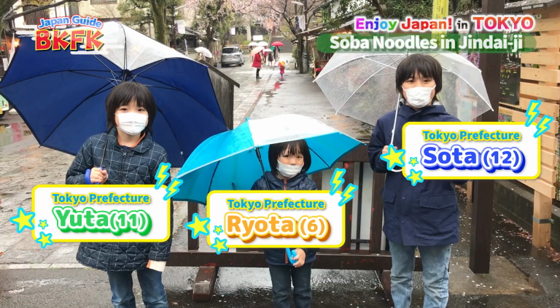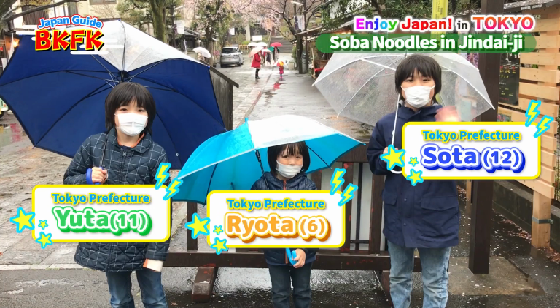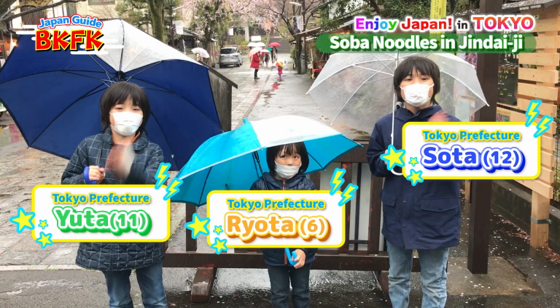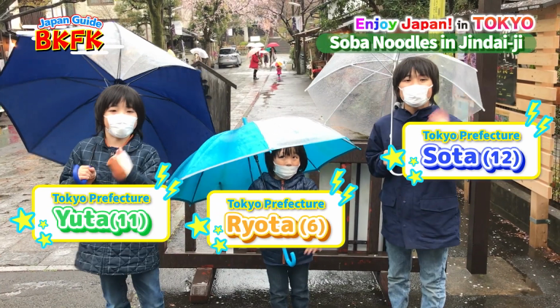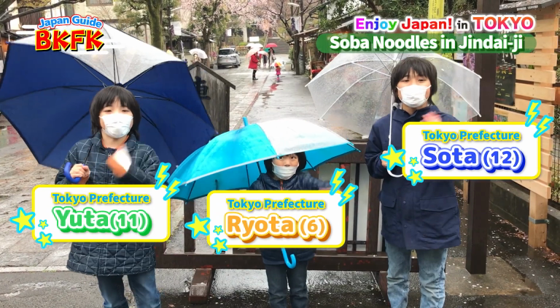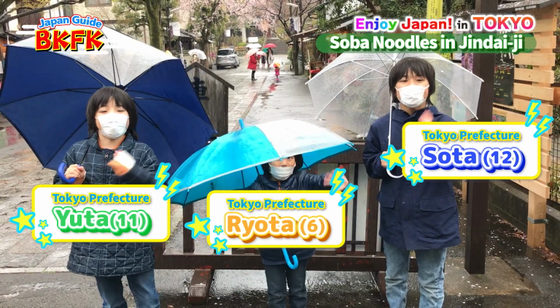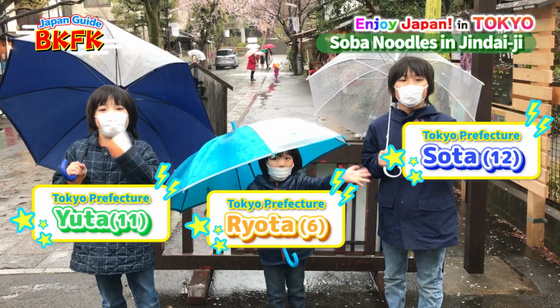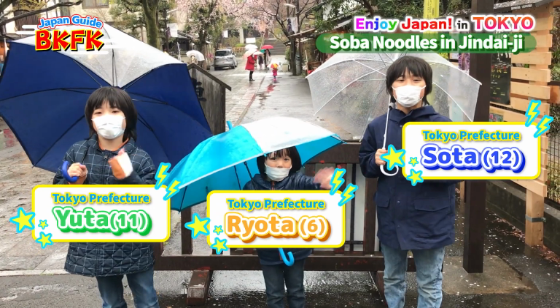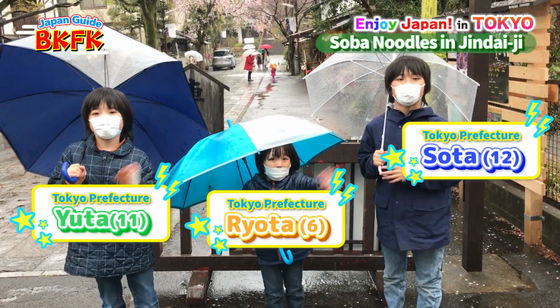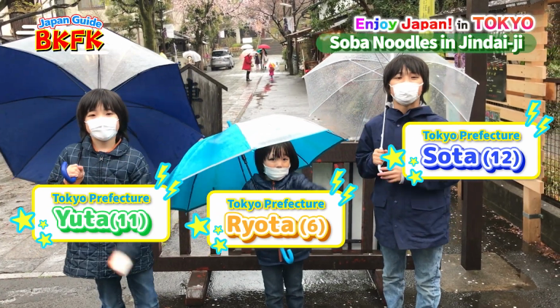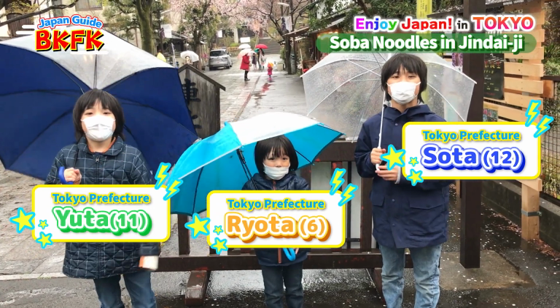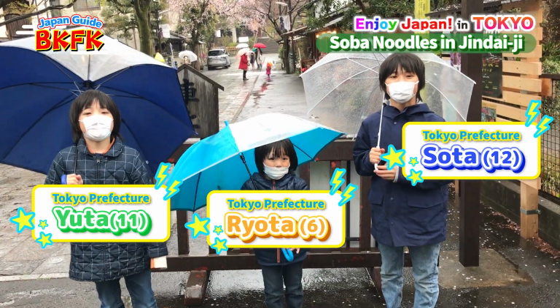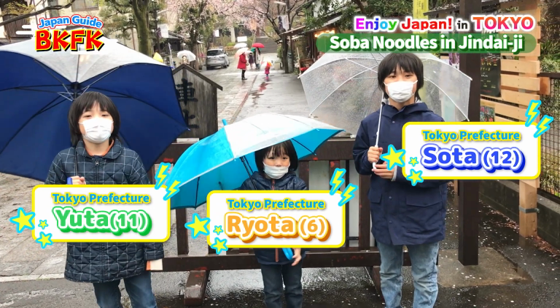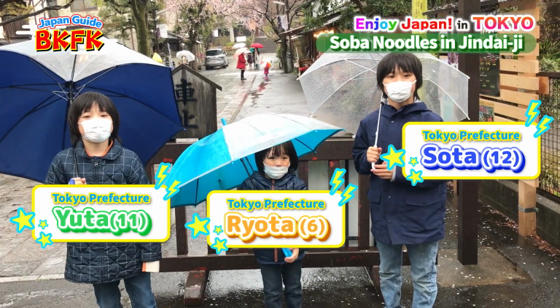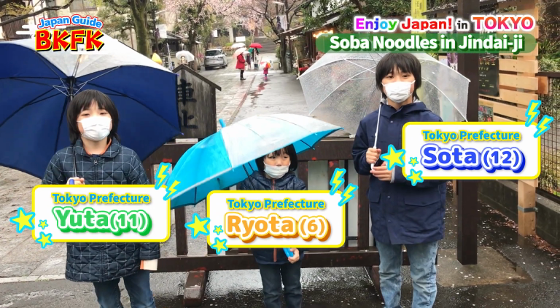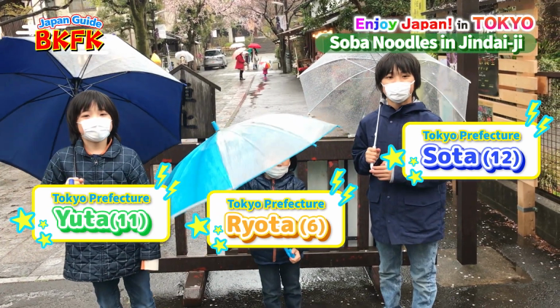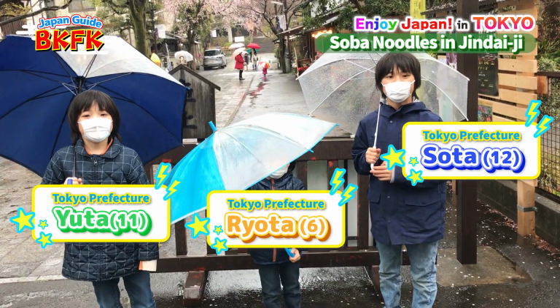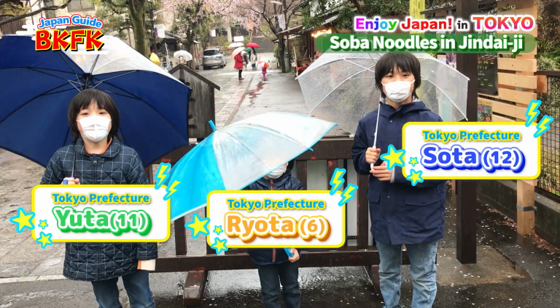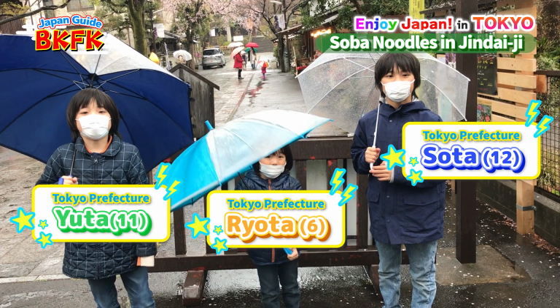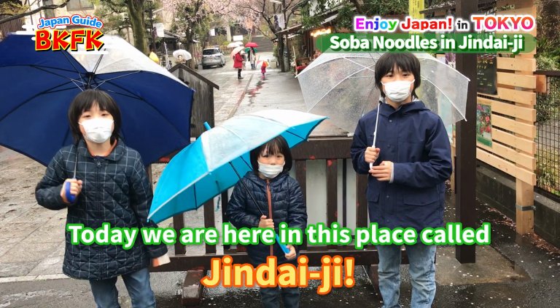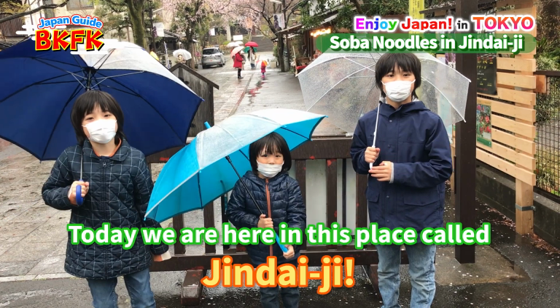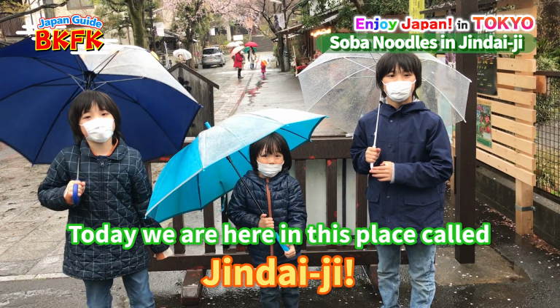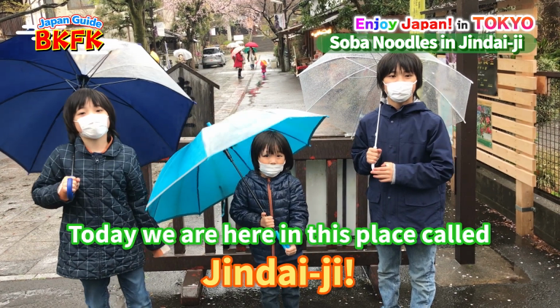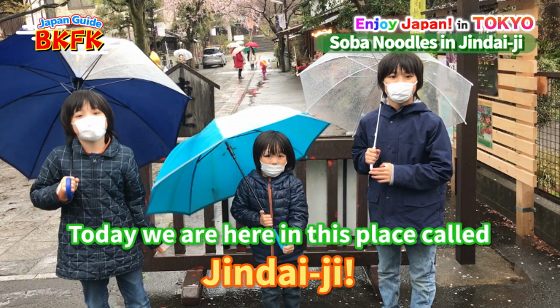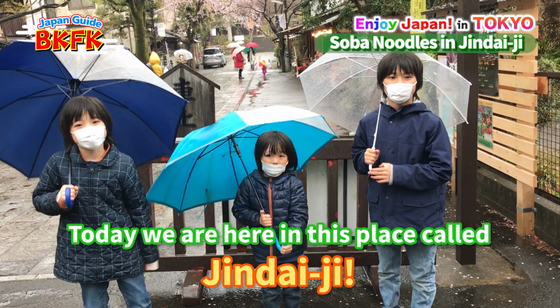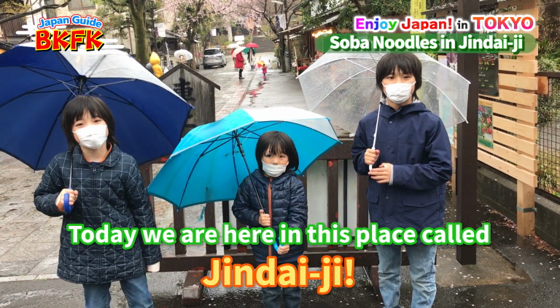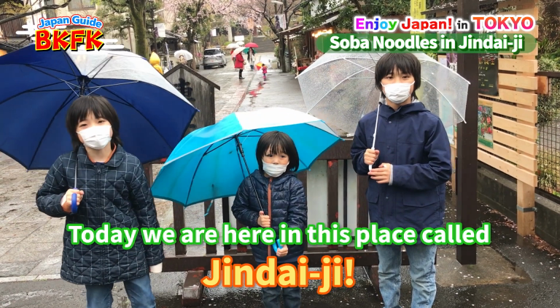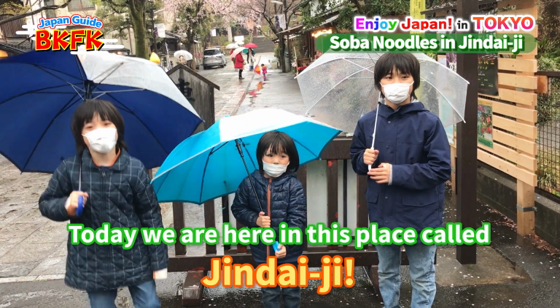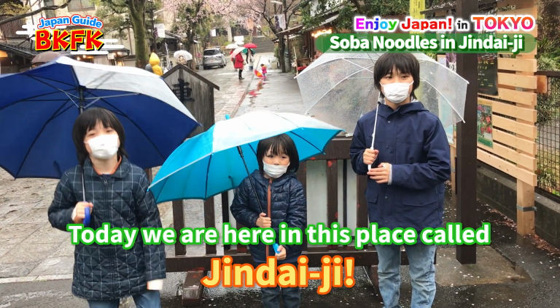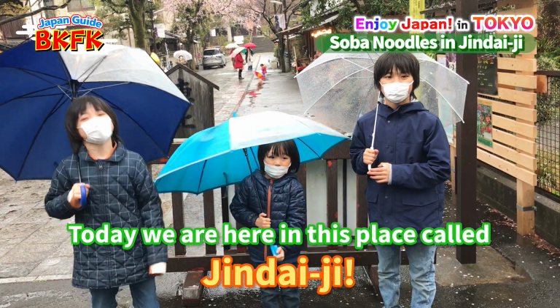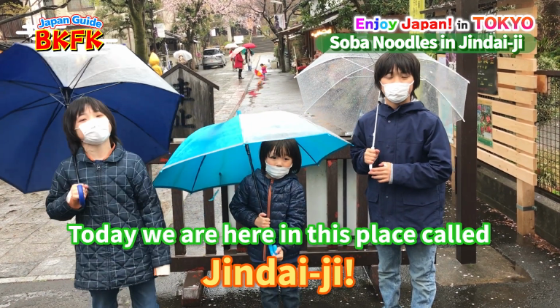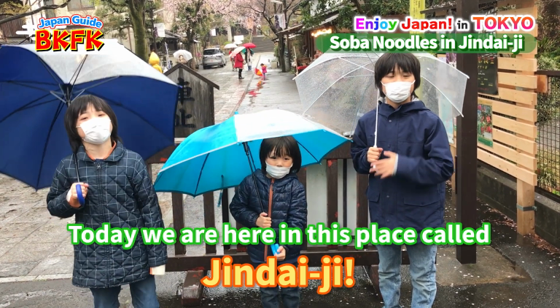Hi! I'm Sota. I'm Yuta. And today we're here in this place in Tokyo called Jindaiji!